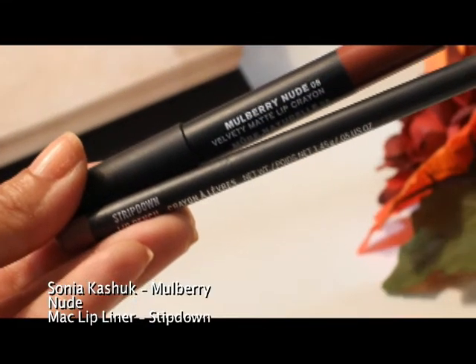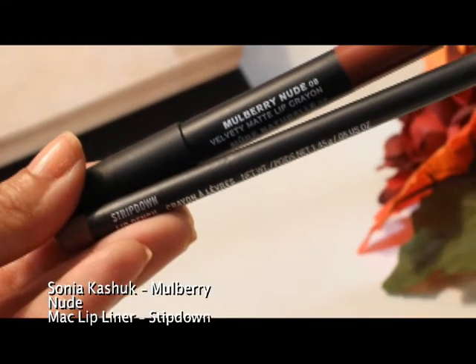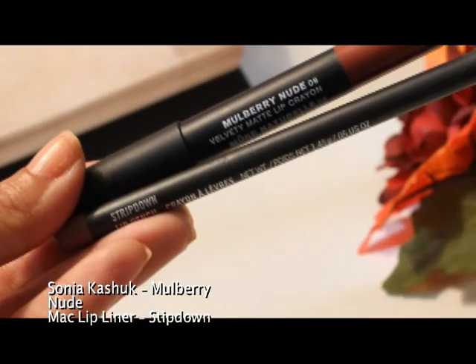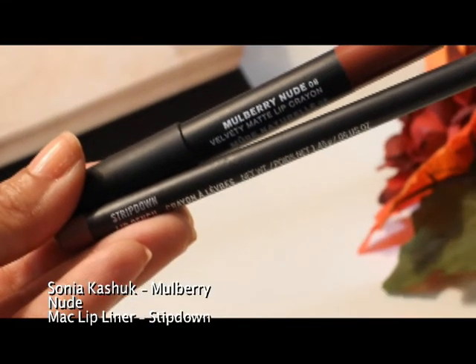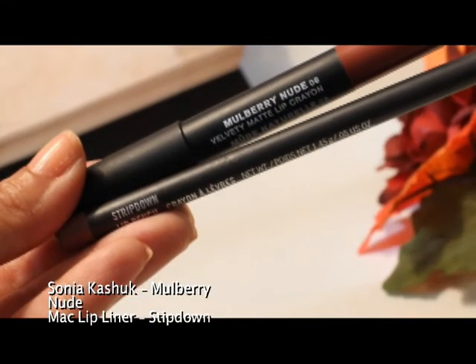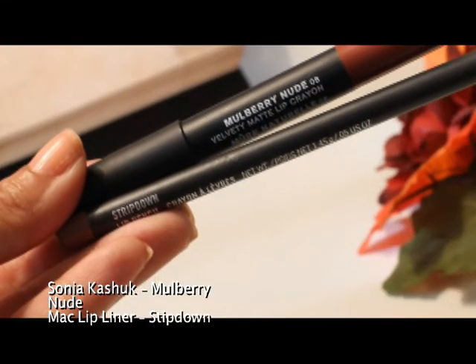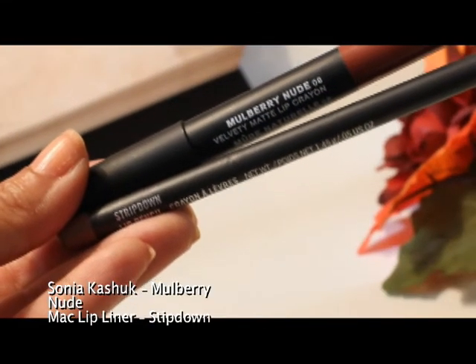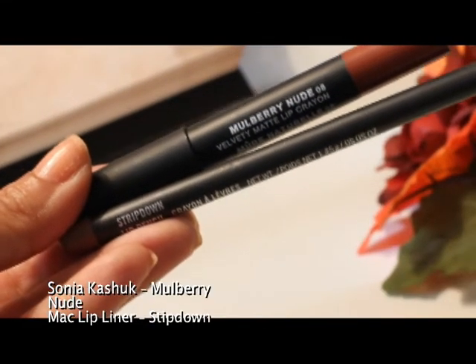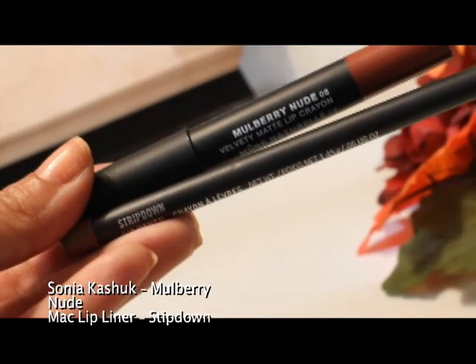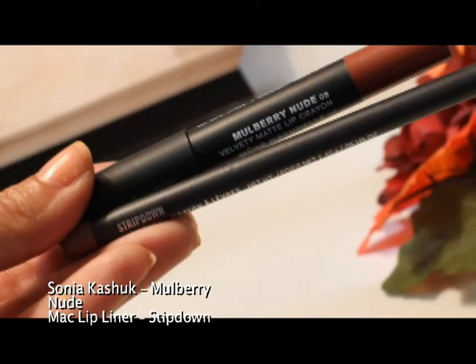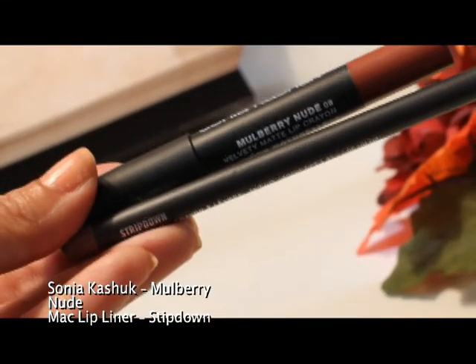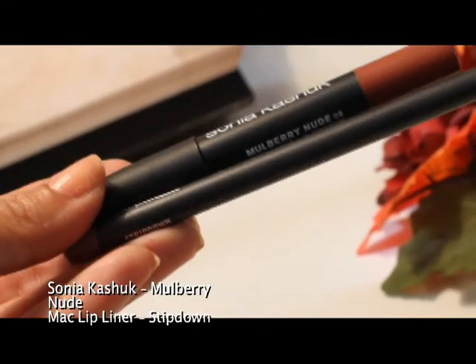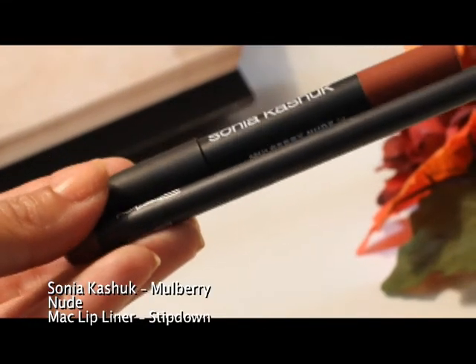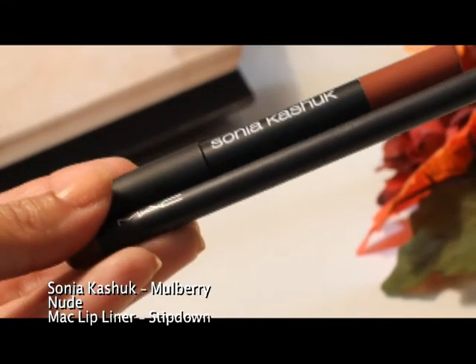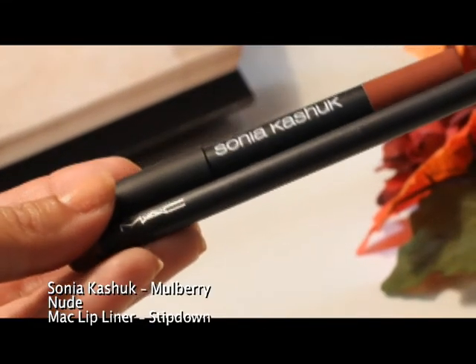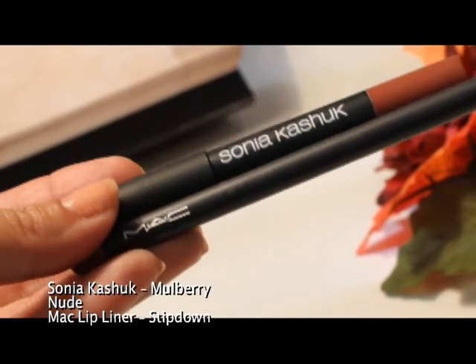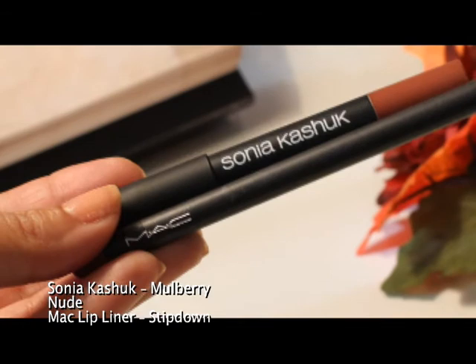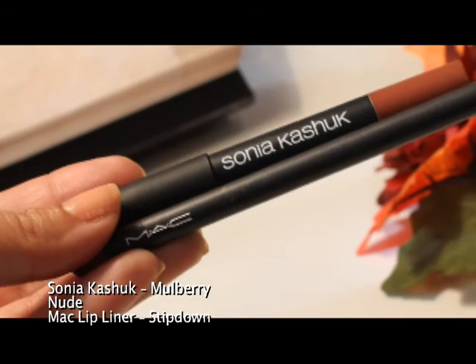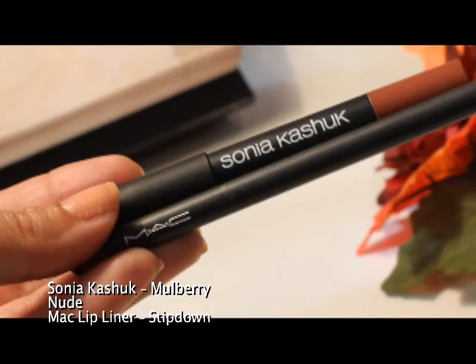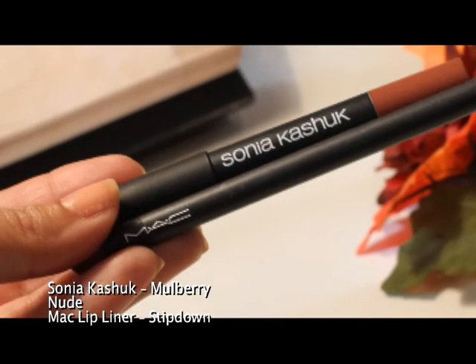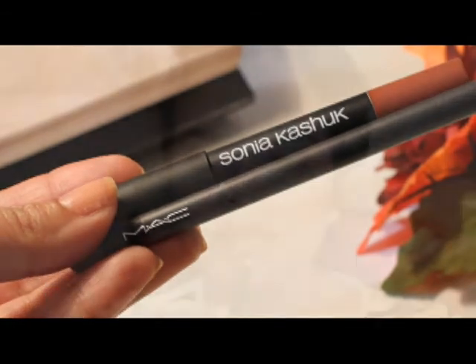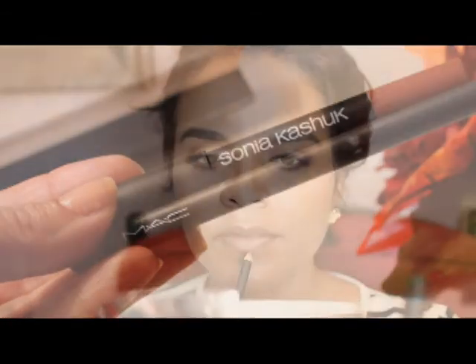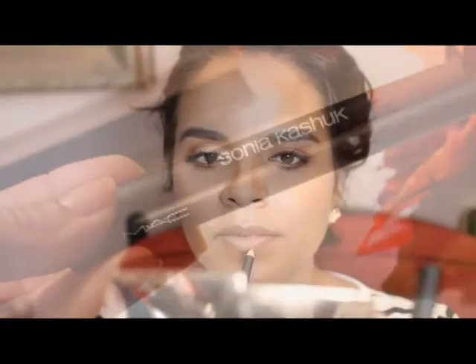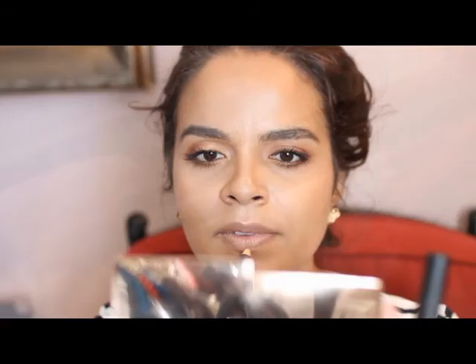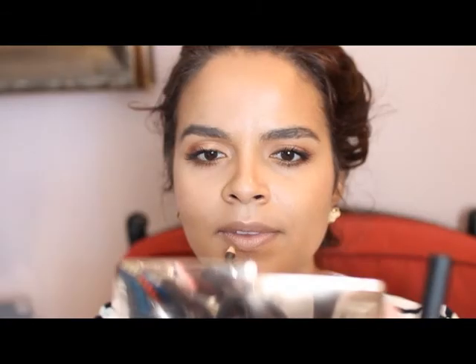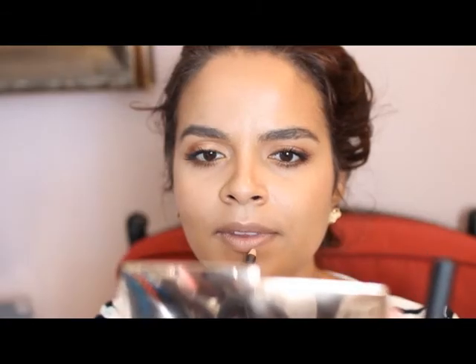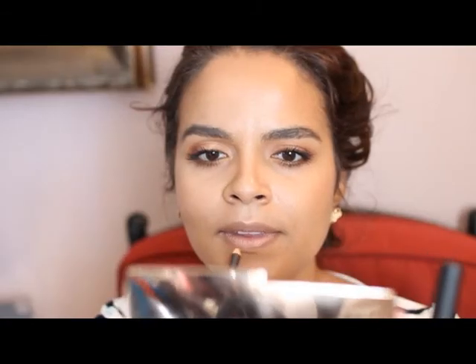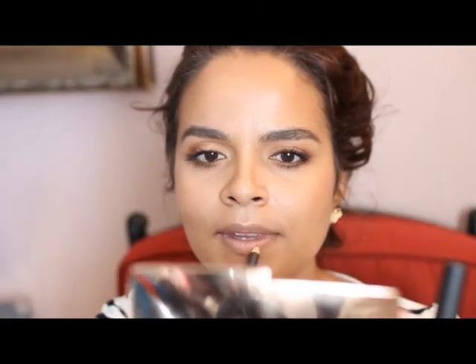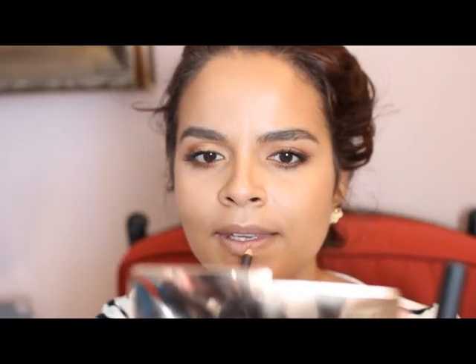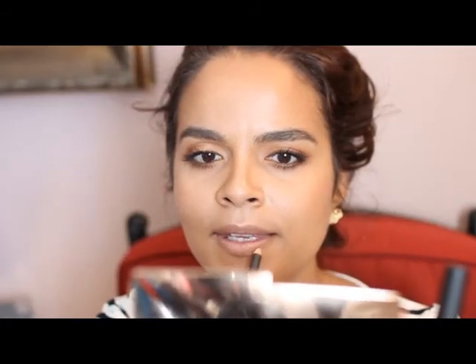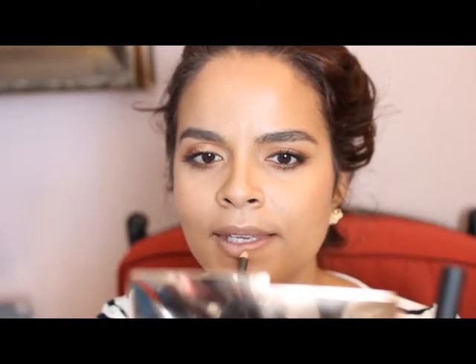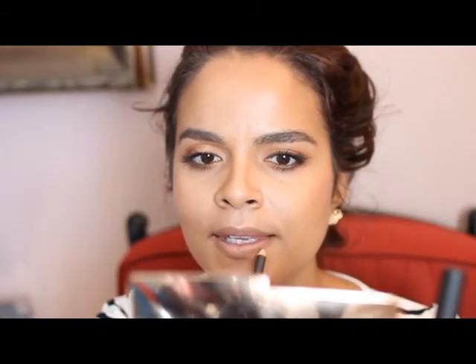For the lips I'm using a combo of MAC's Strip Down and Sonia Kashuk's Mulberry Nude.